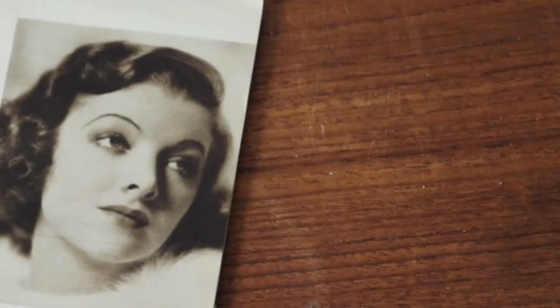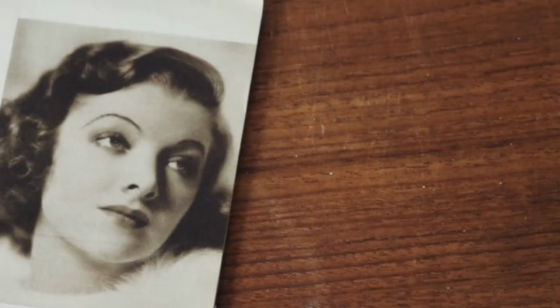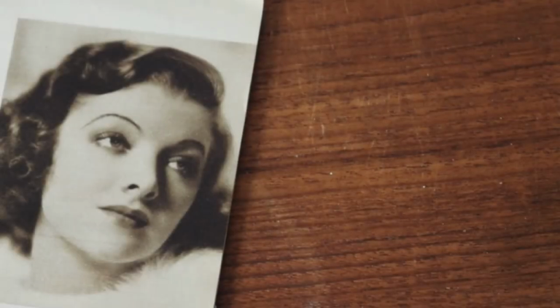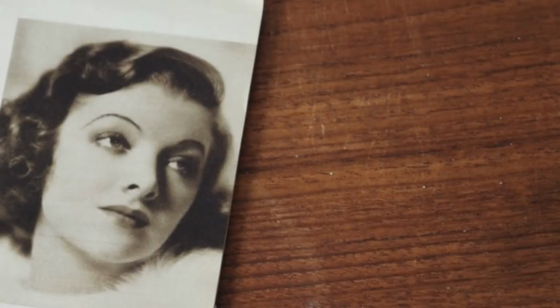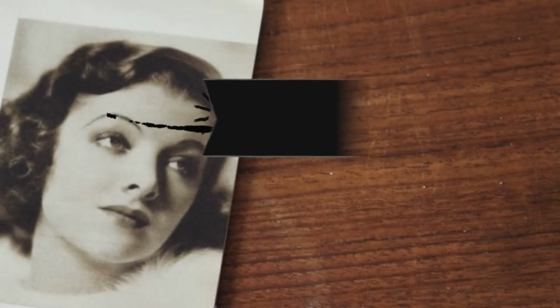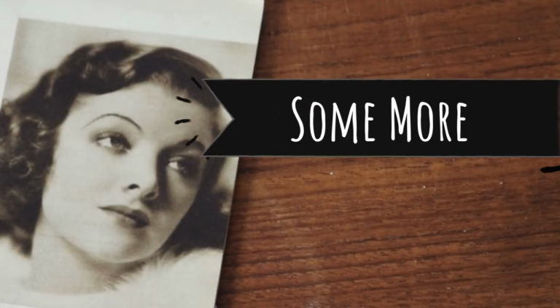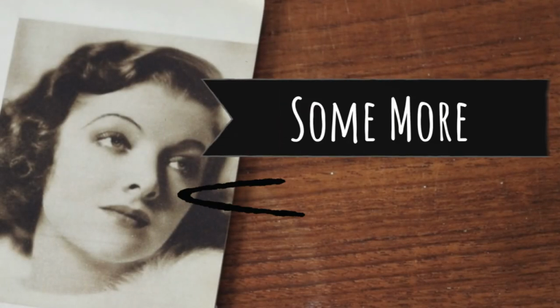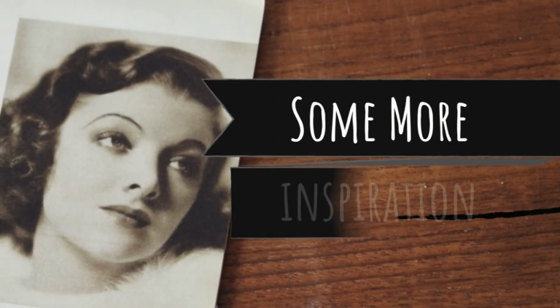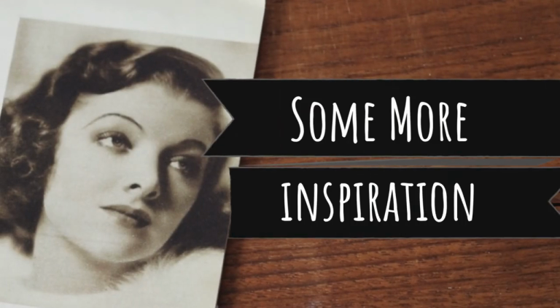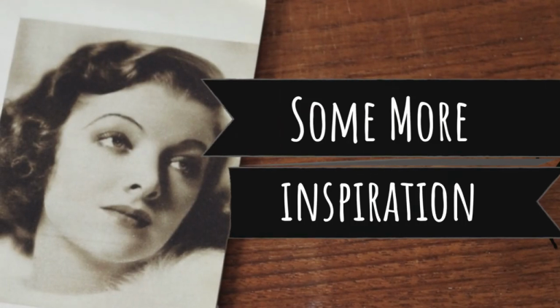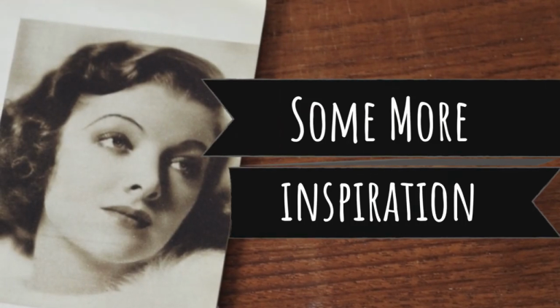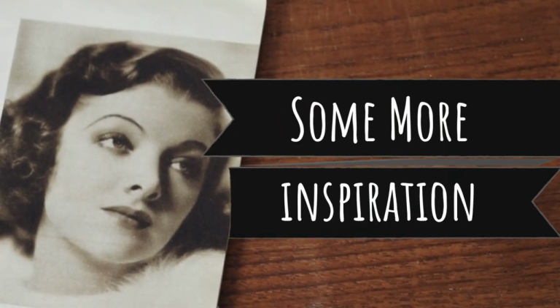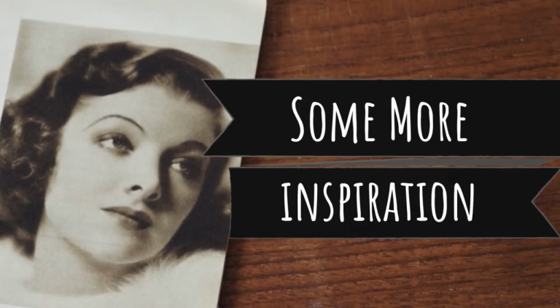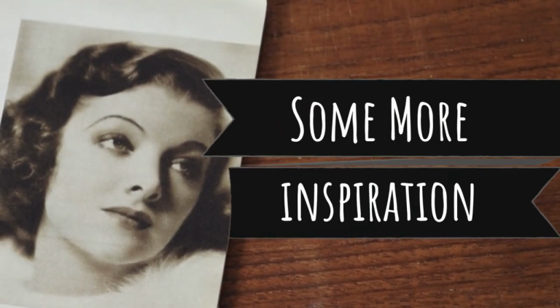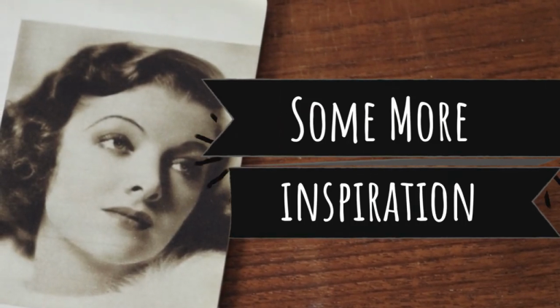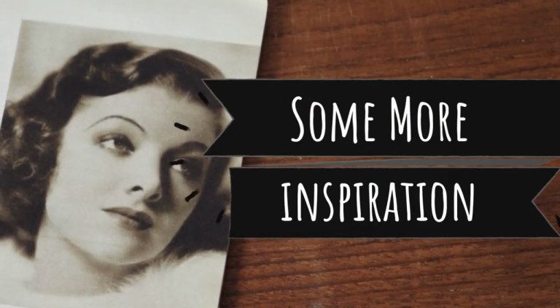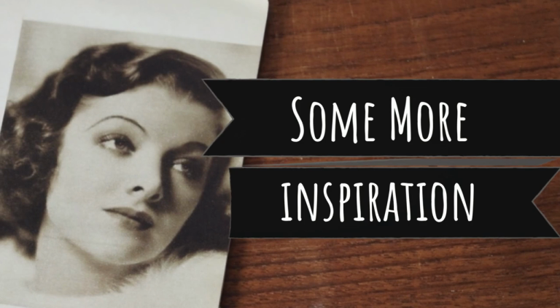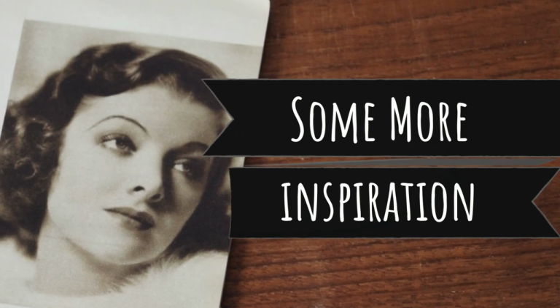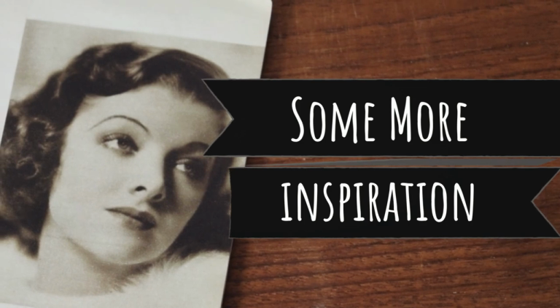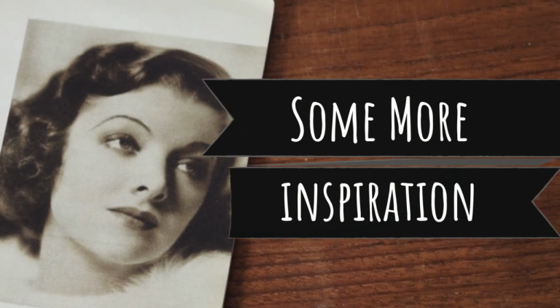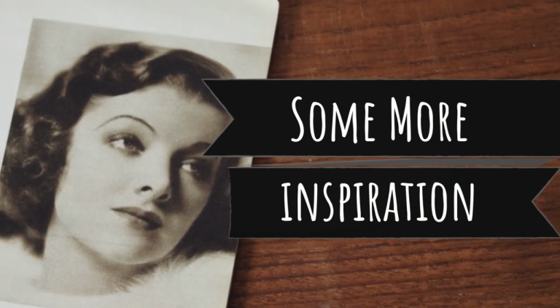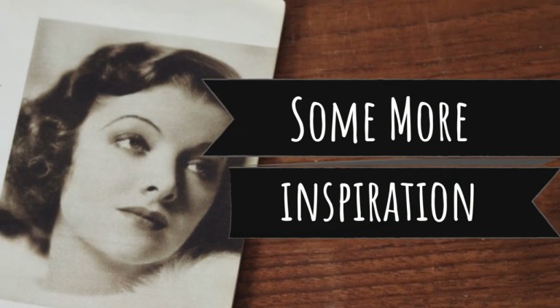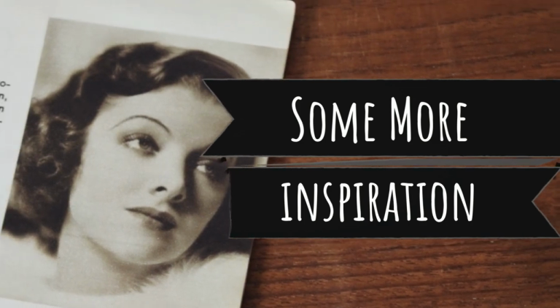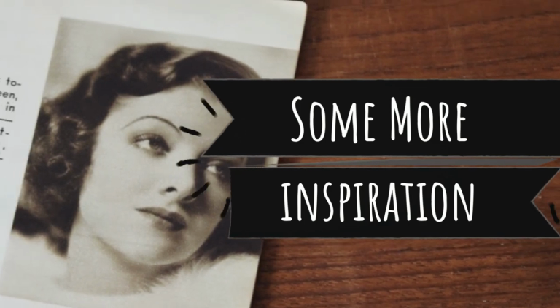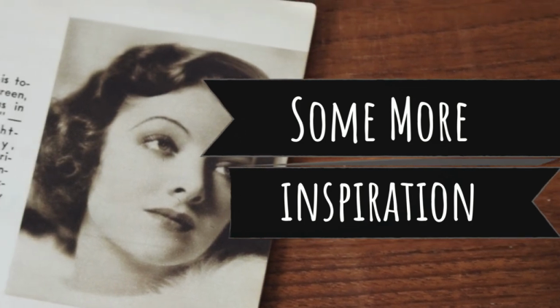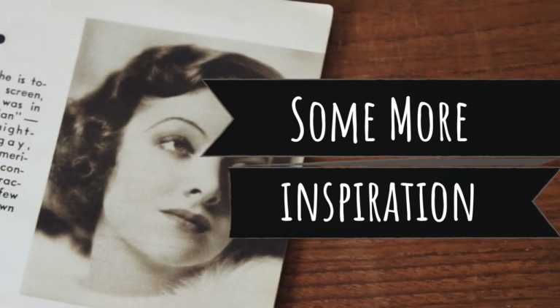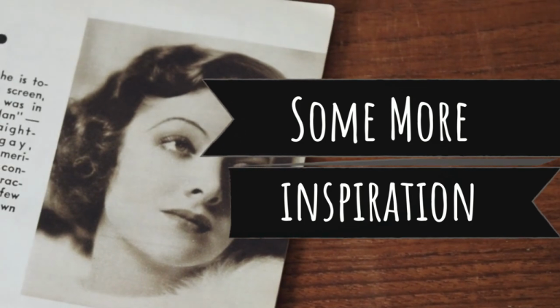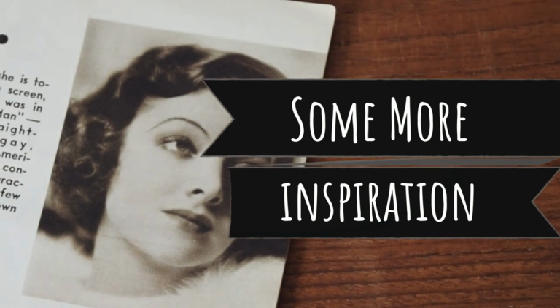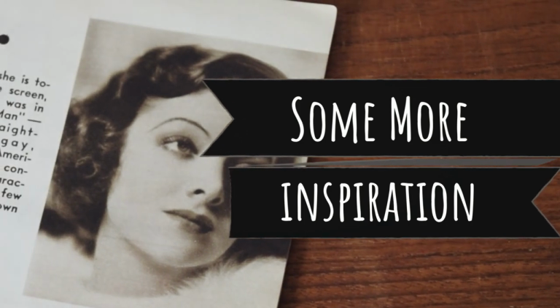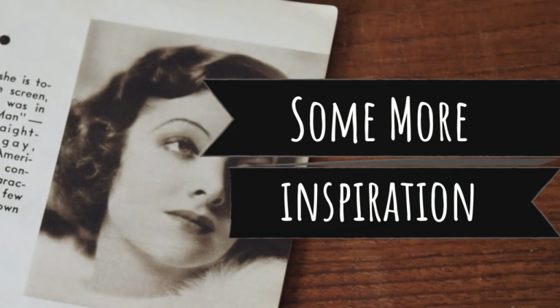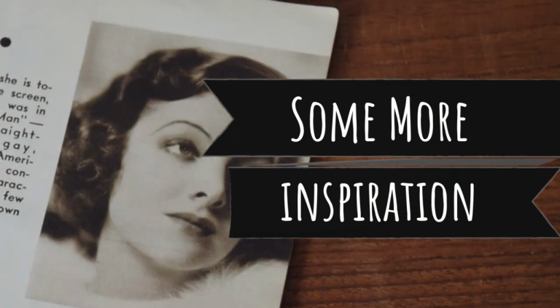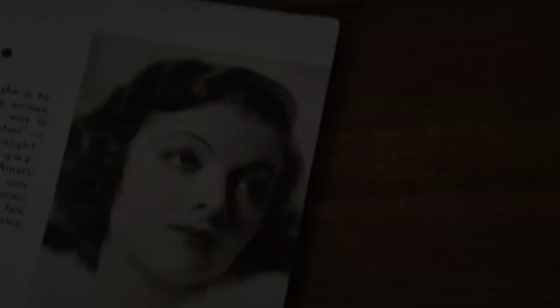Let's finish off the video with a look at some authentic 1930s makeup inspiration.